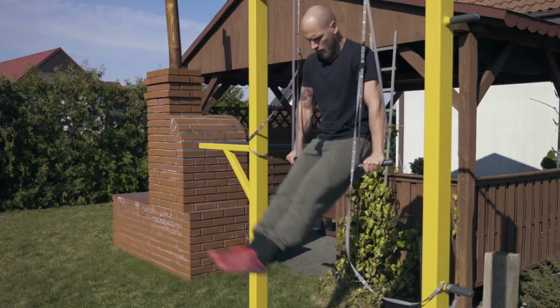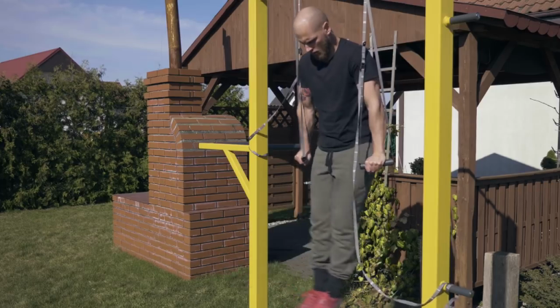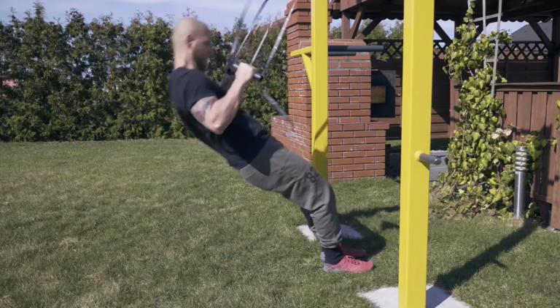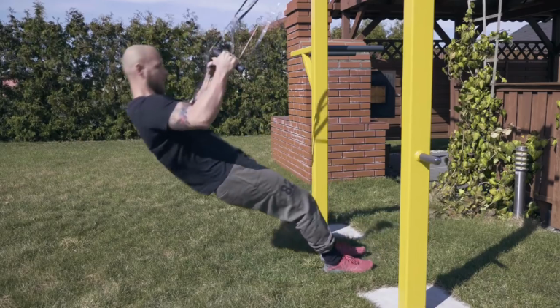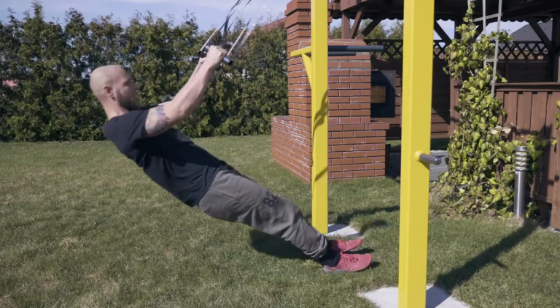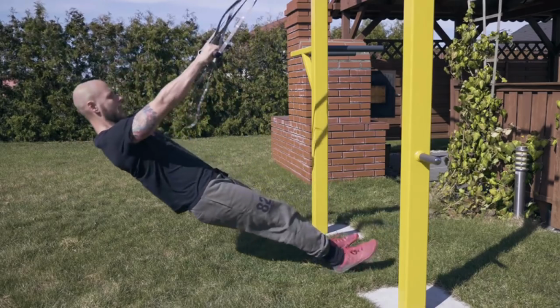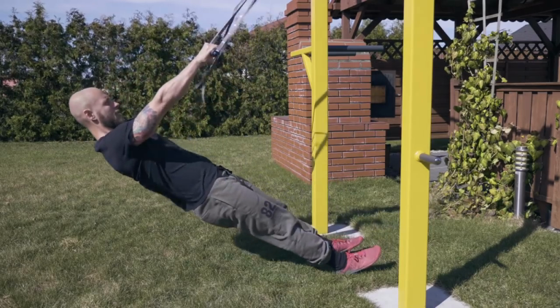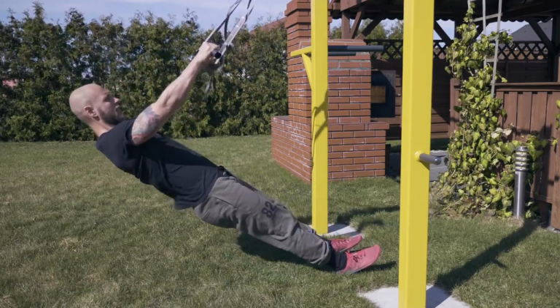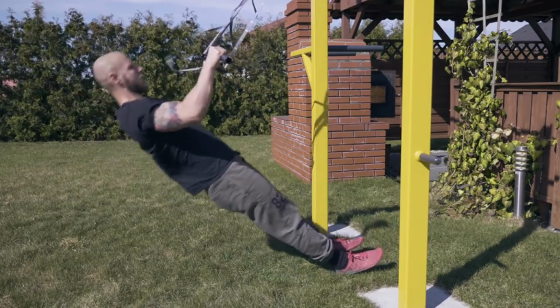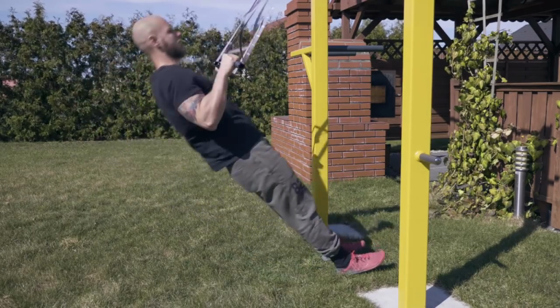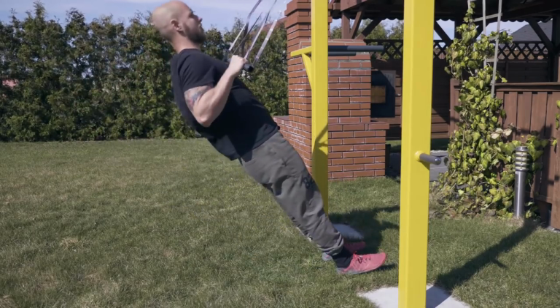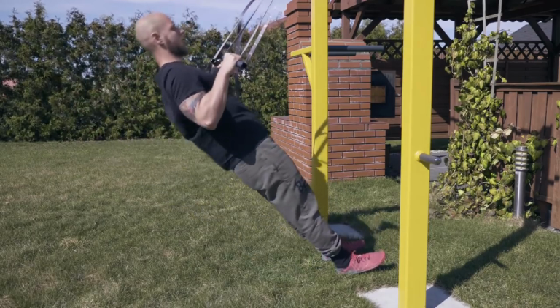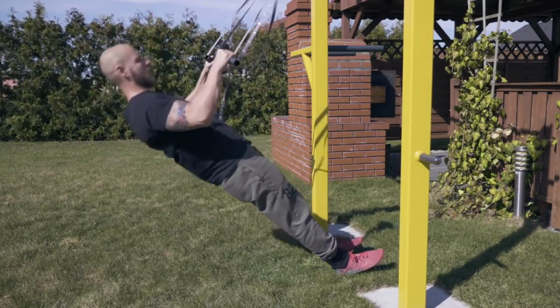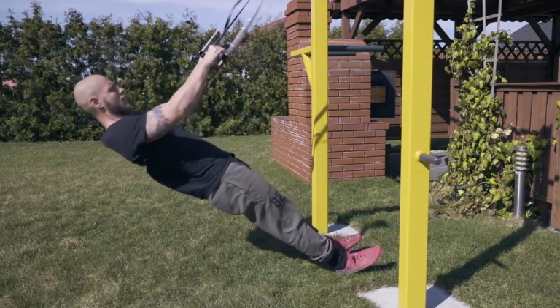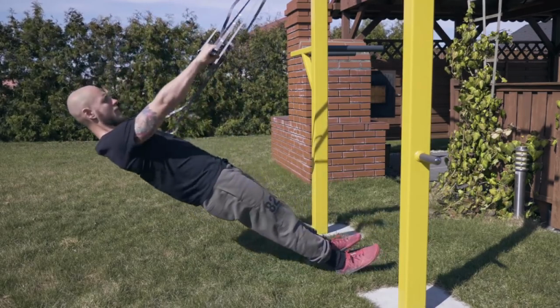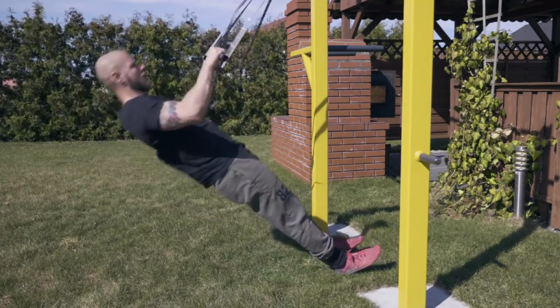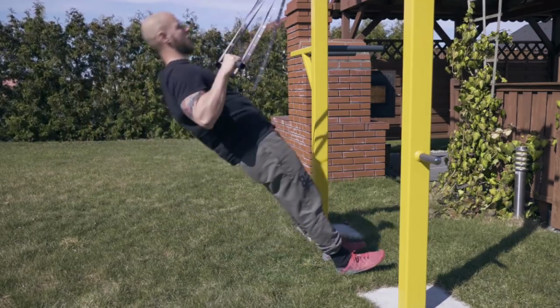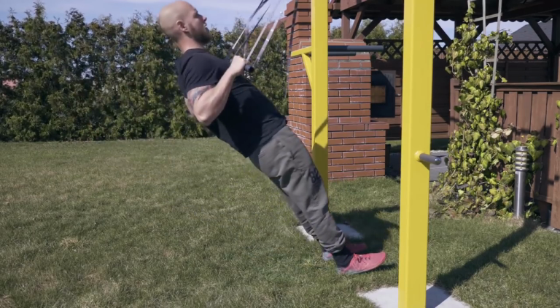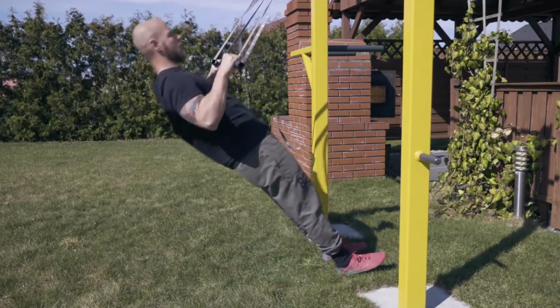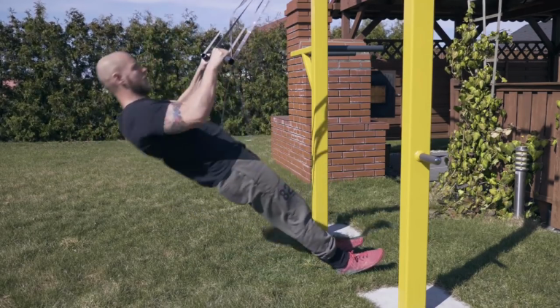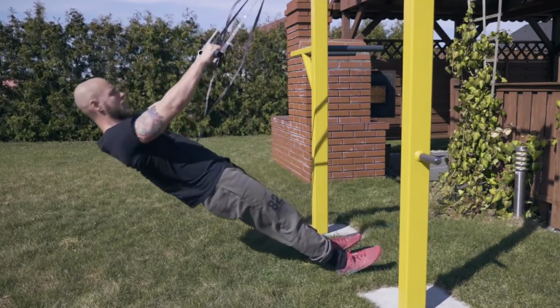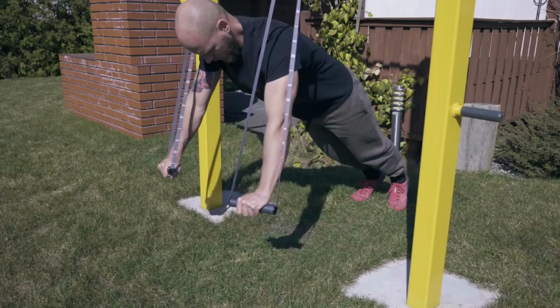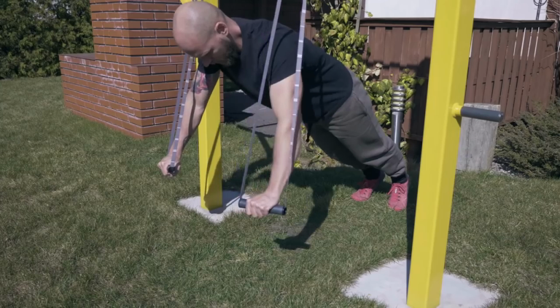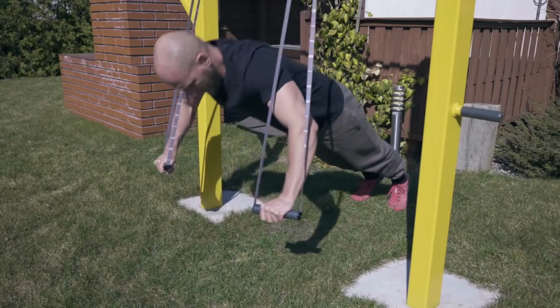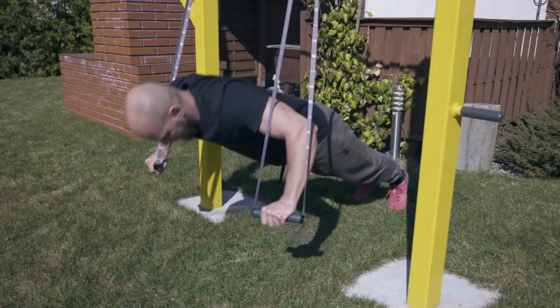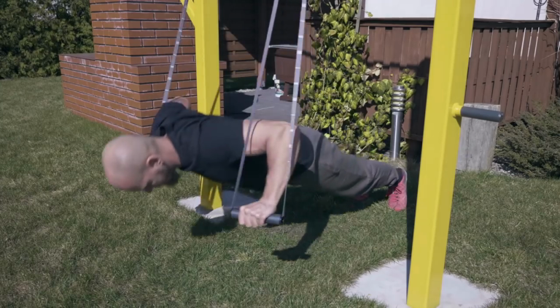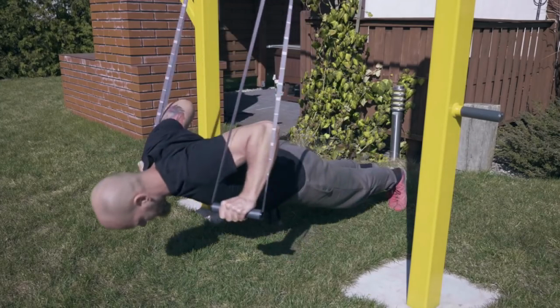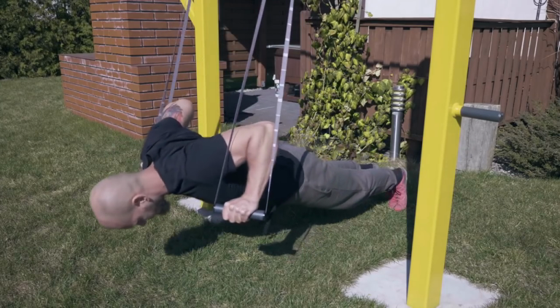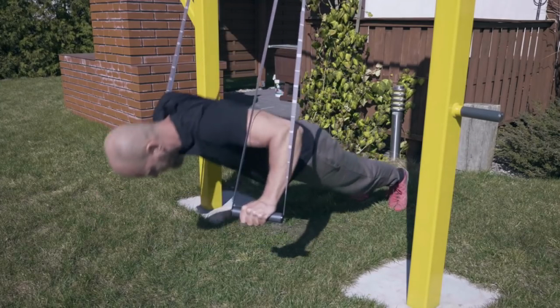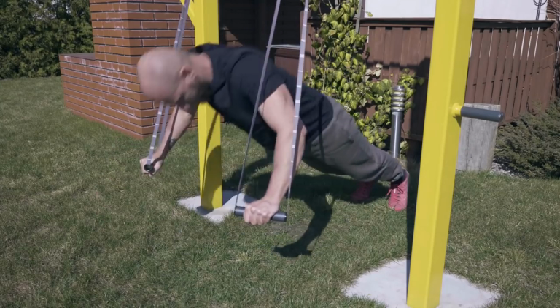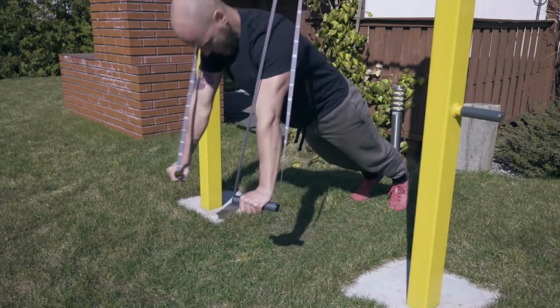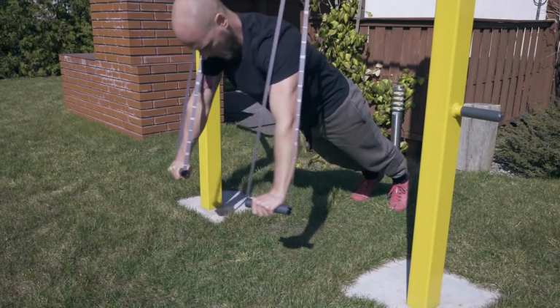For the sake of being thorough, I also performed a couple of the easier exercises that don't require putting all the weight on the straps.